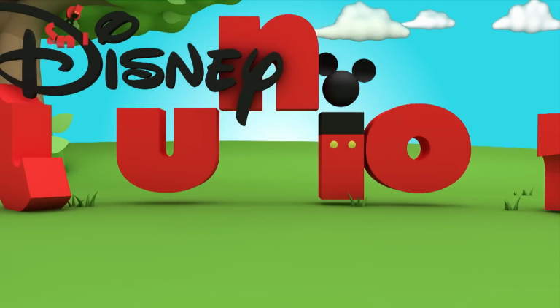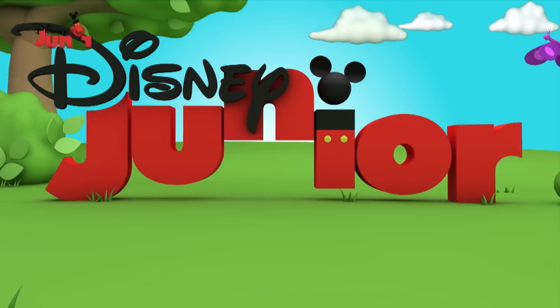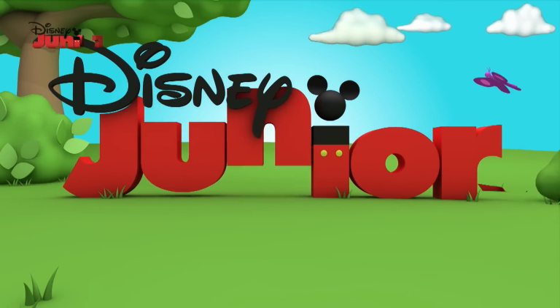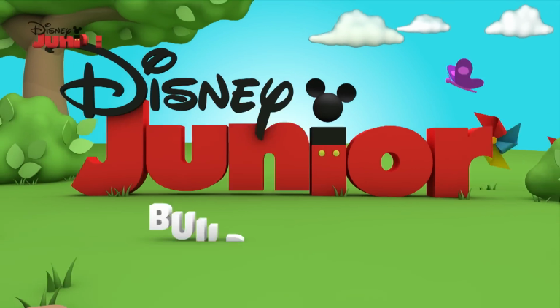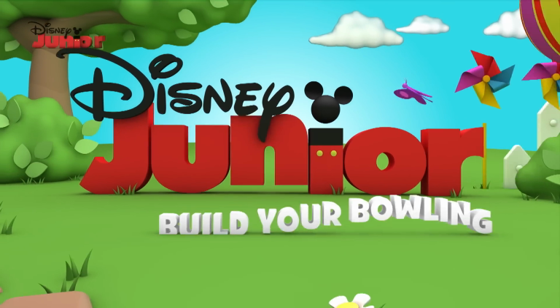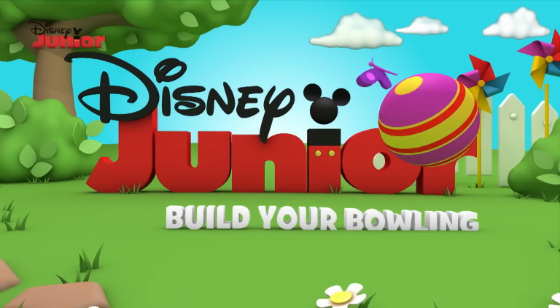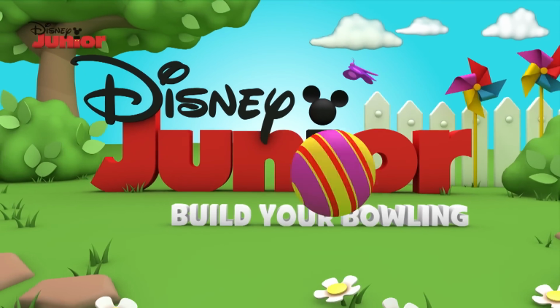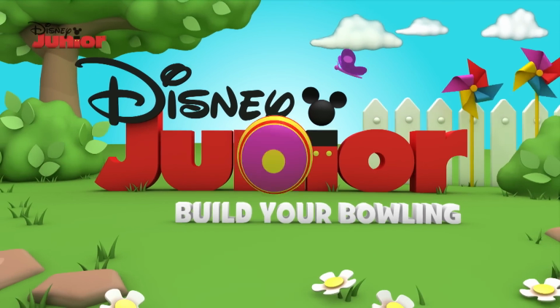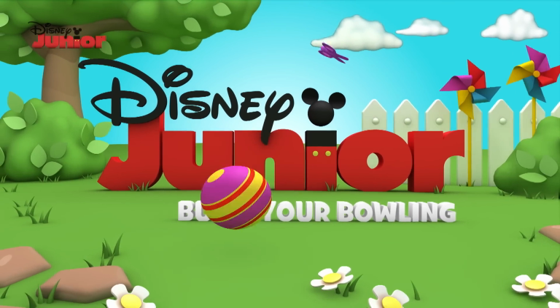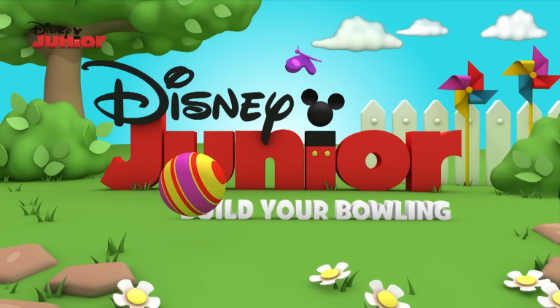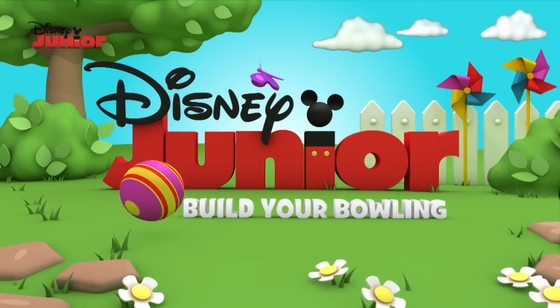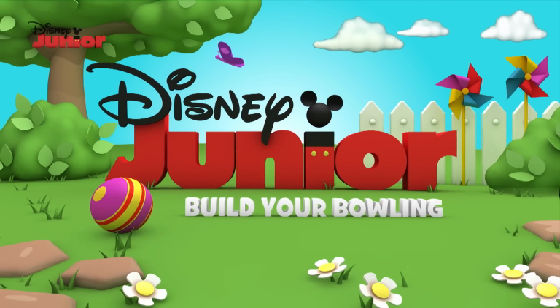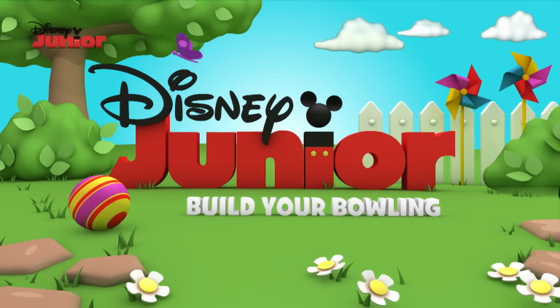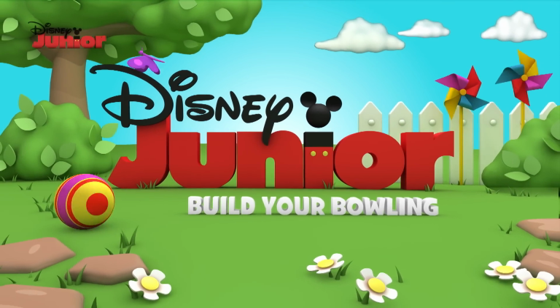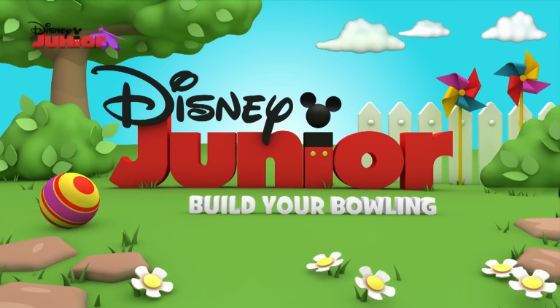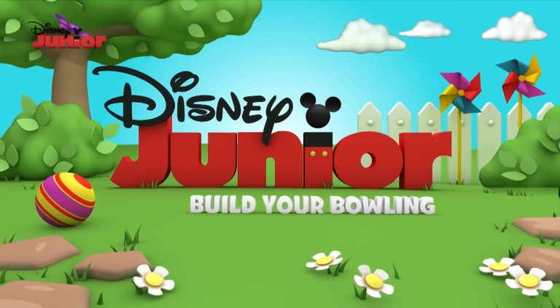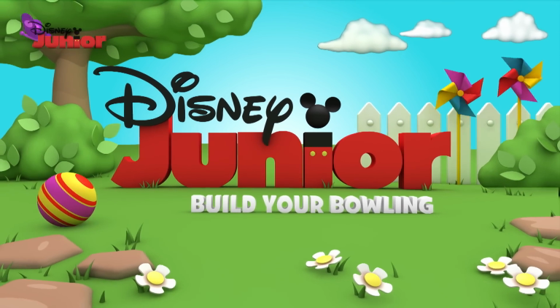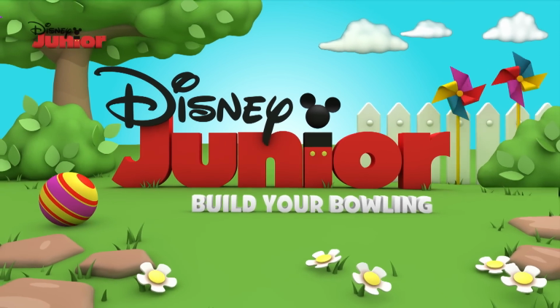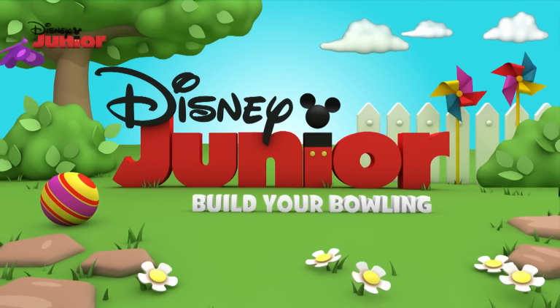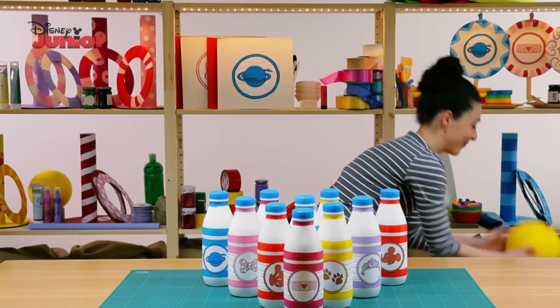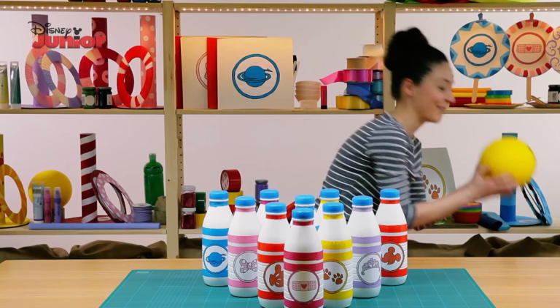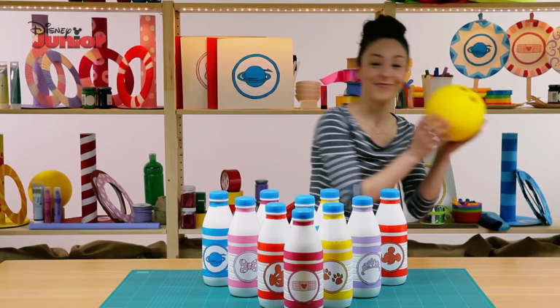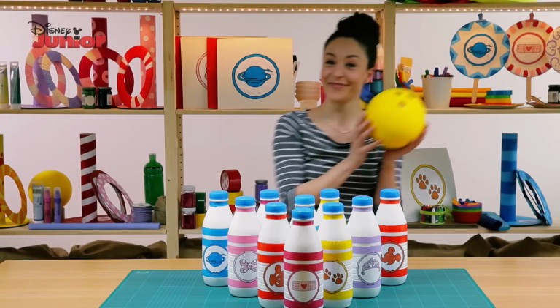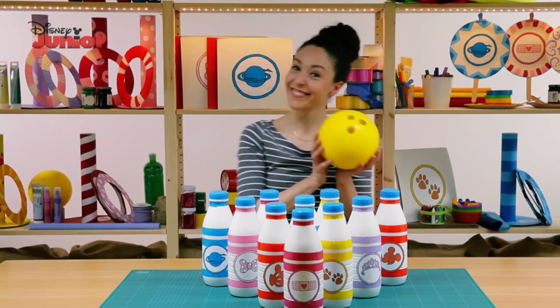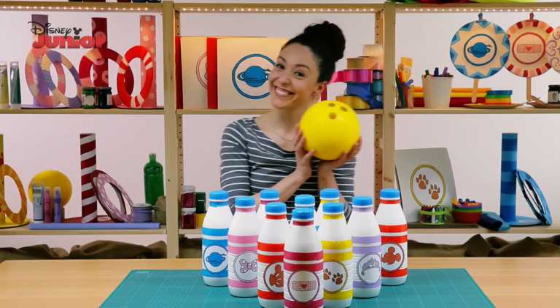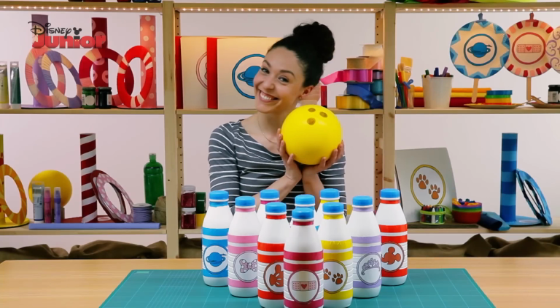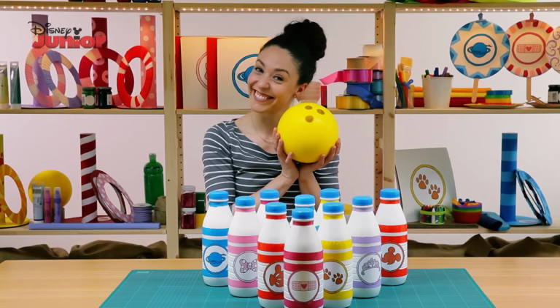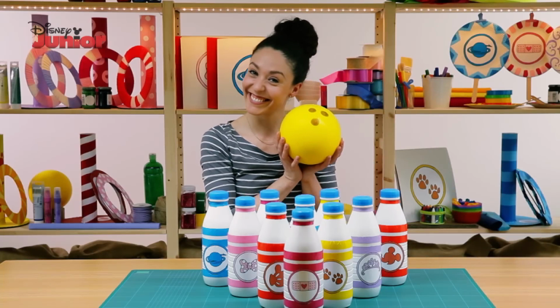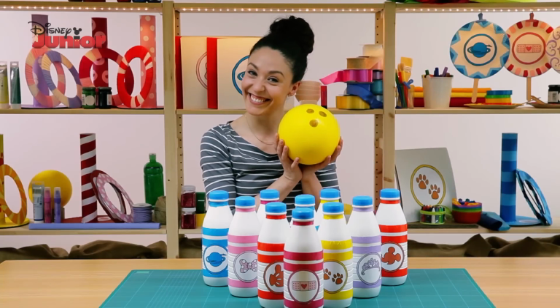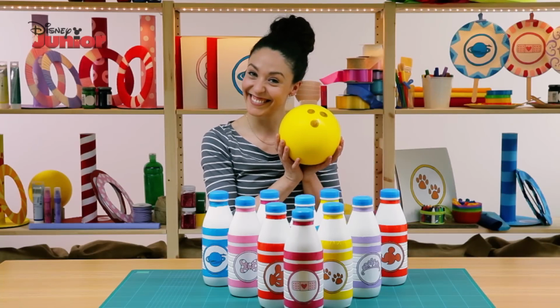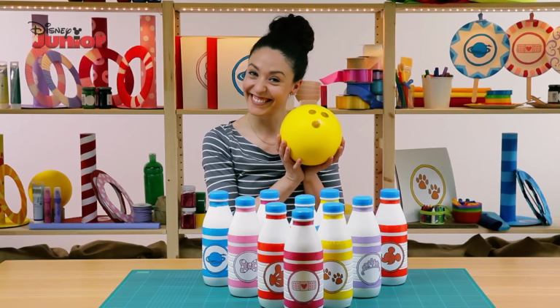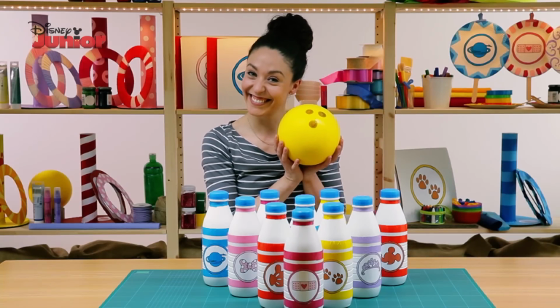Let's build a brilliant bowling game. Would you like to build a bowling game for your party?